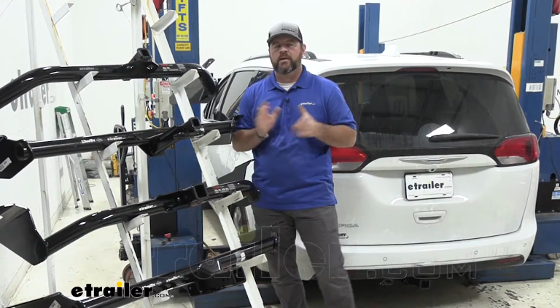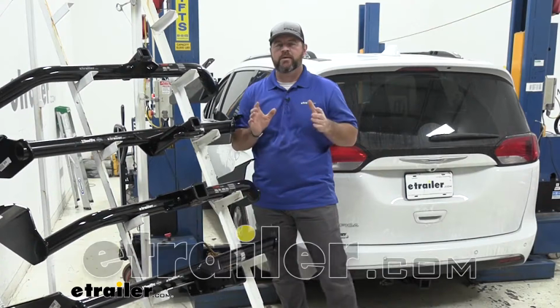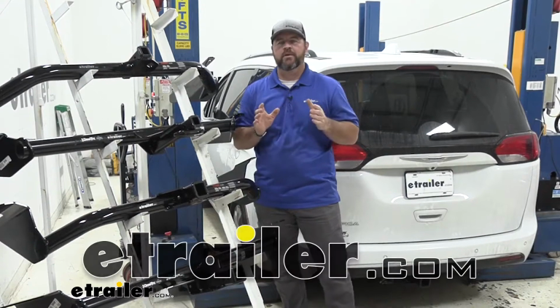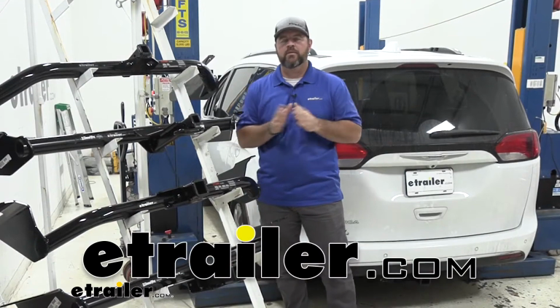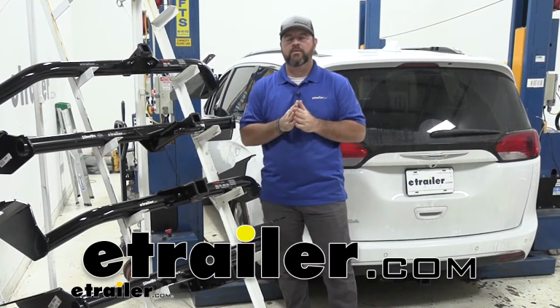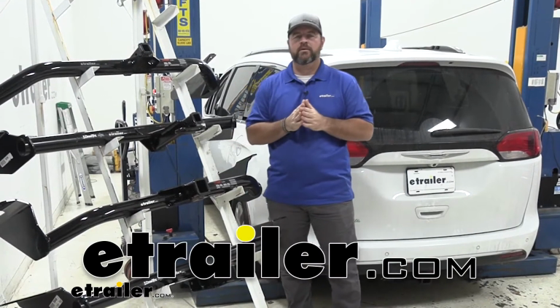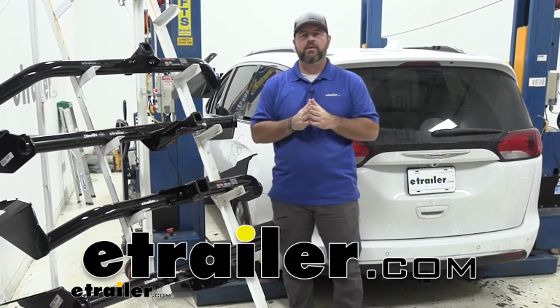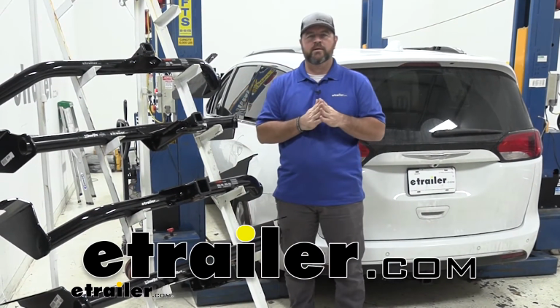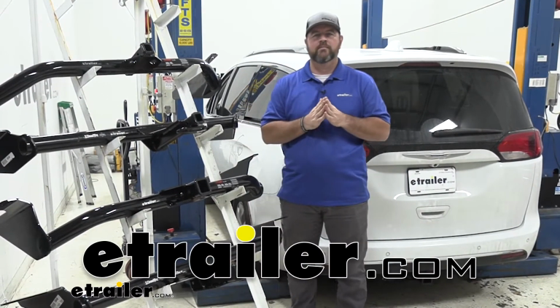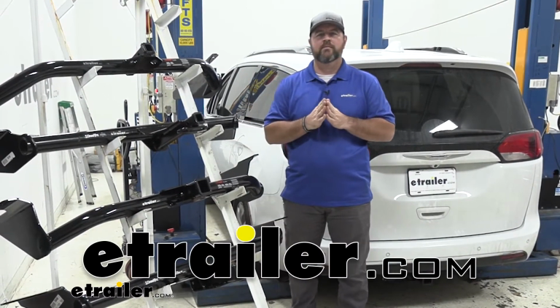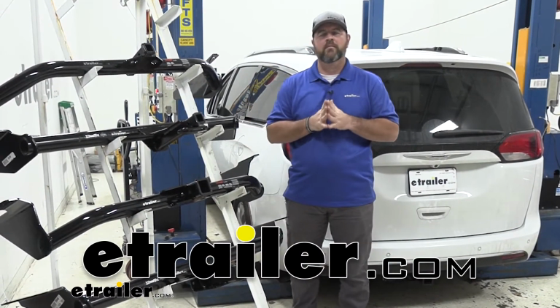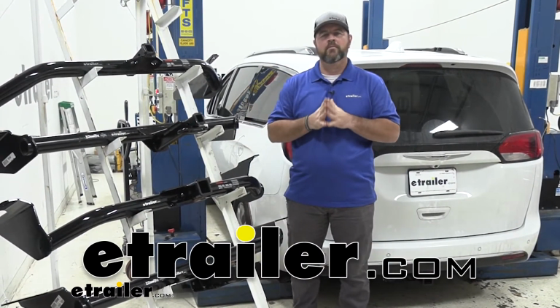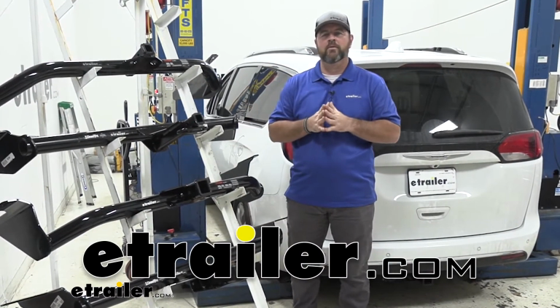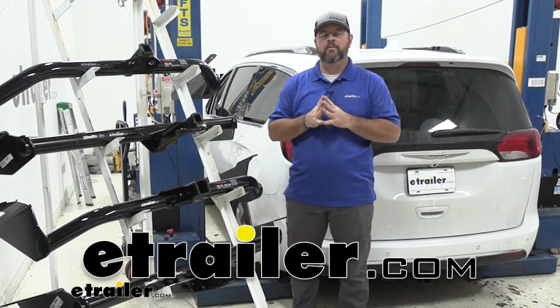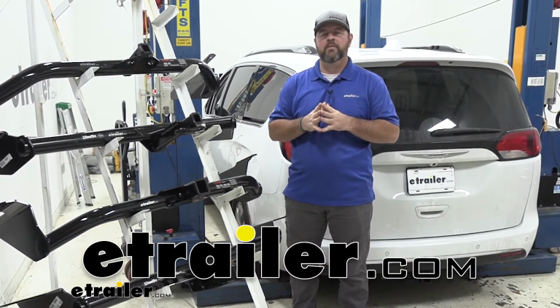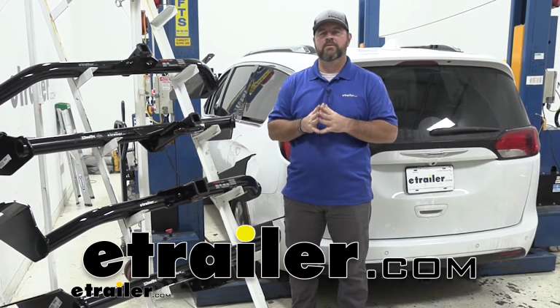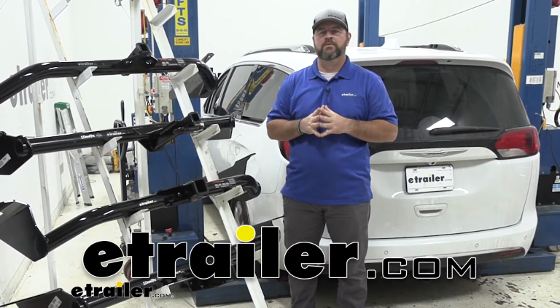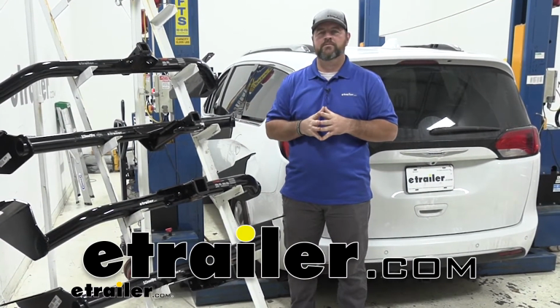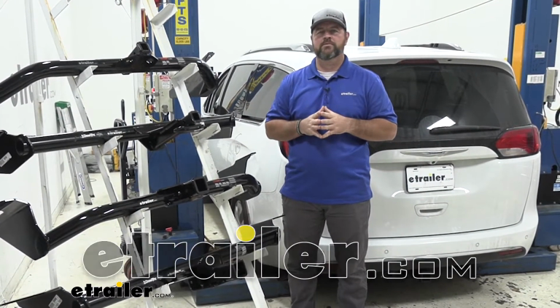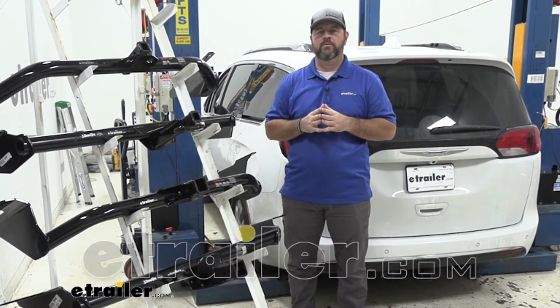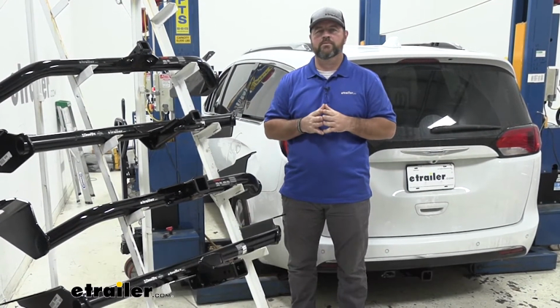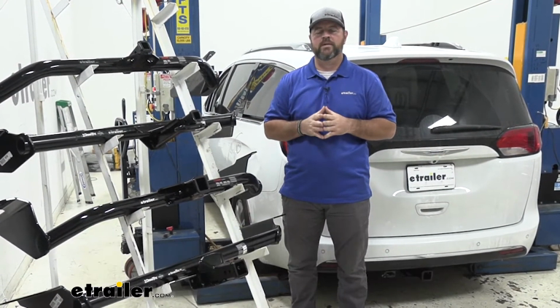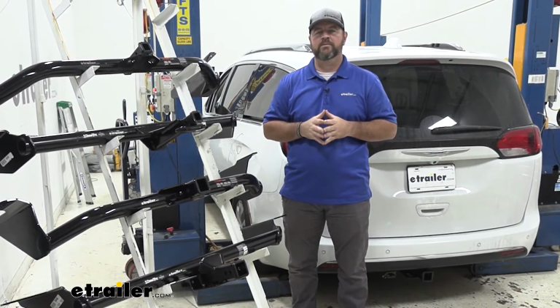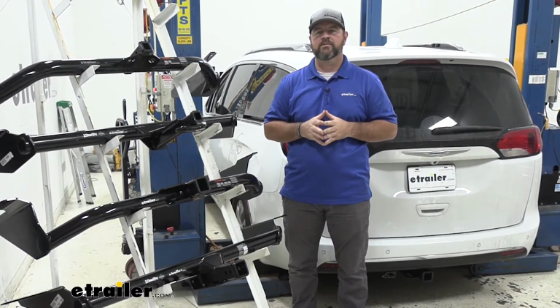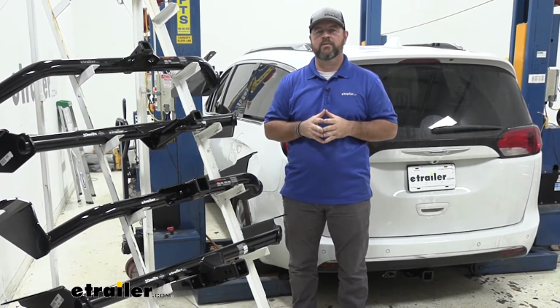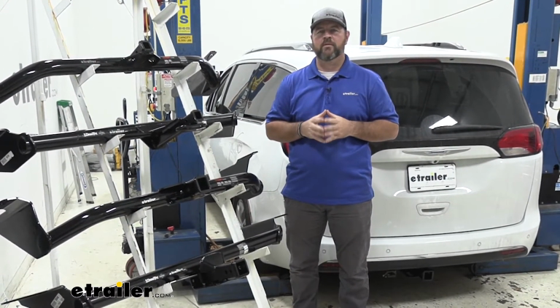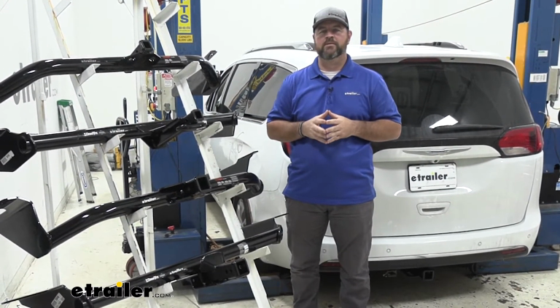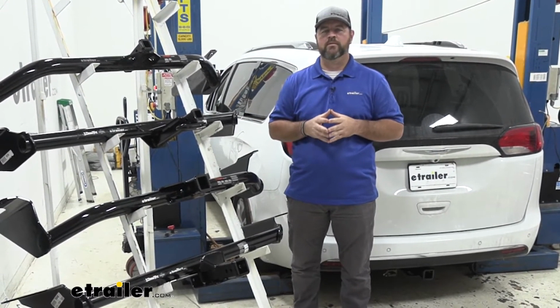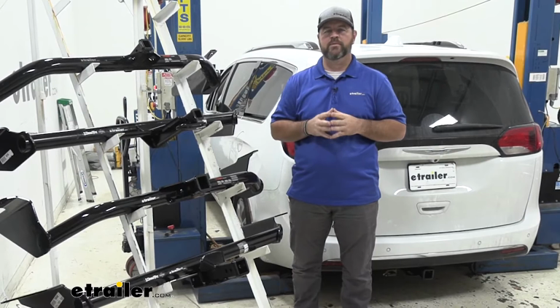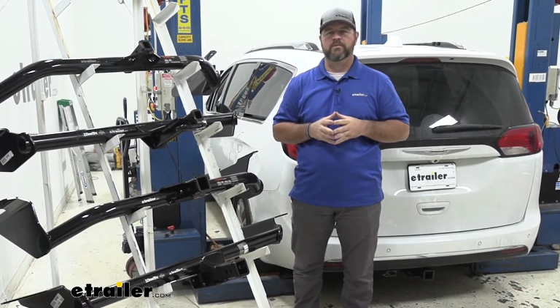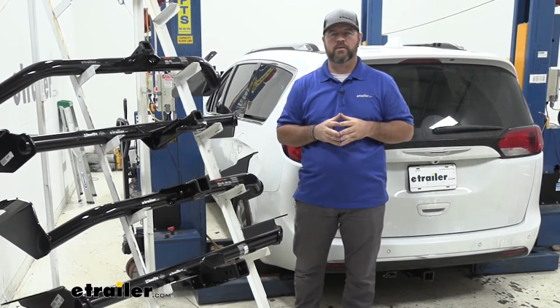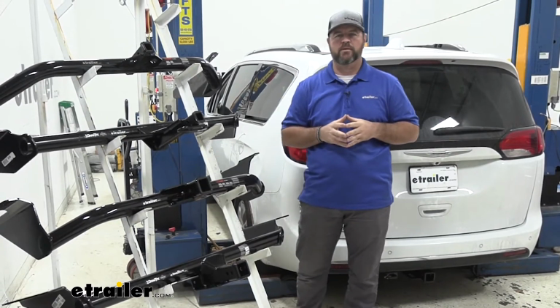Hi guys, Shane here with HR.com. Today I'm going to be going over the best hitch options for your 2018 Chrysler Pacifica.